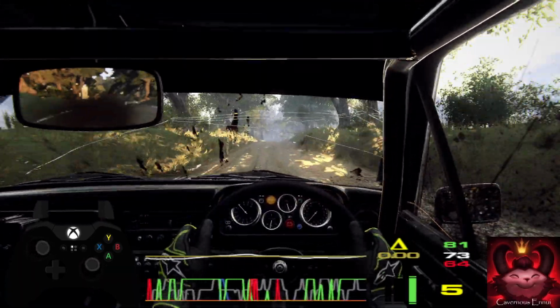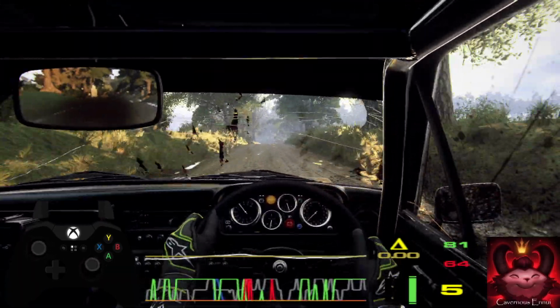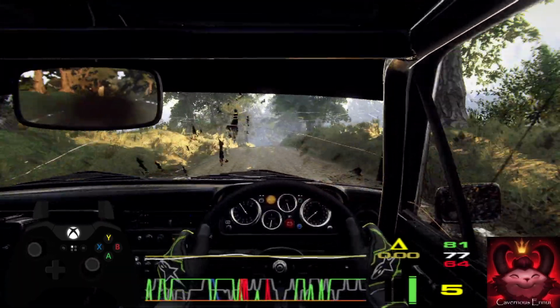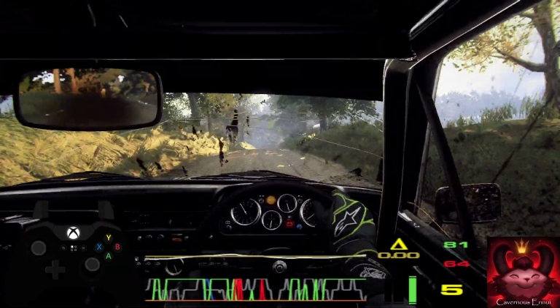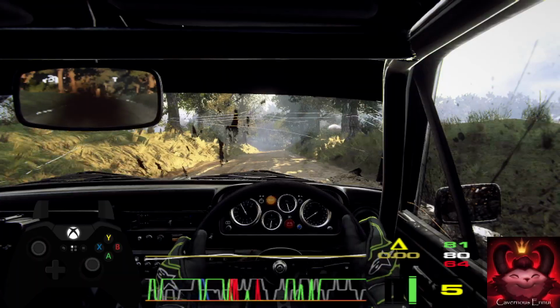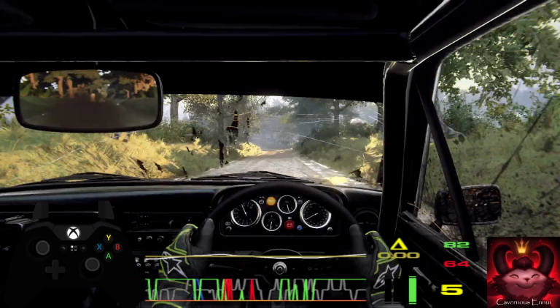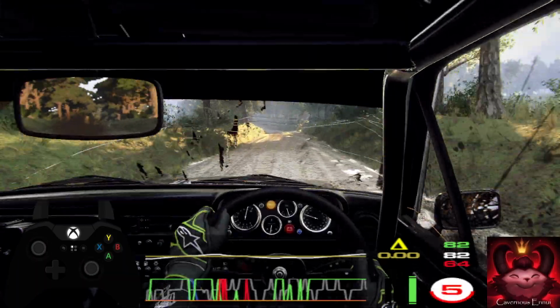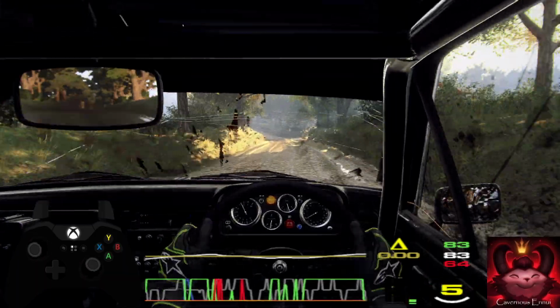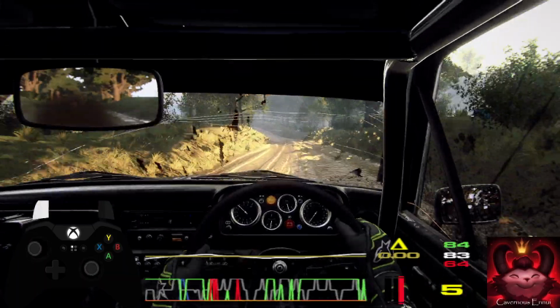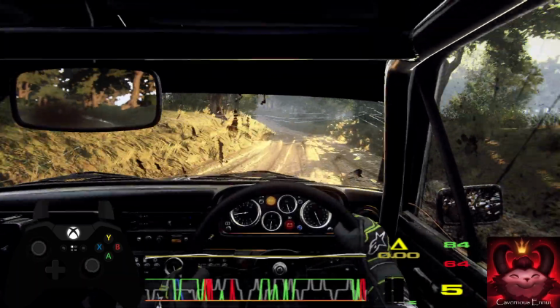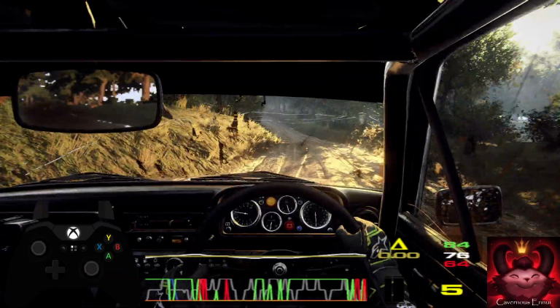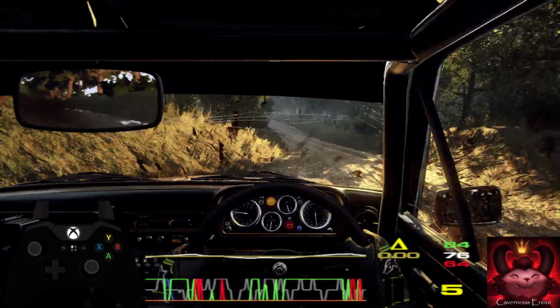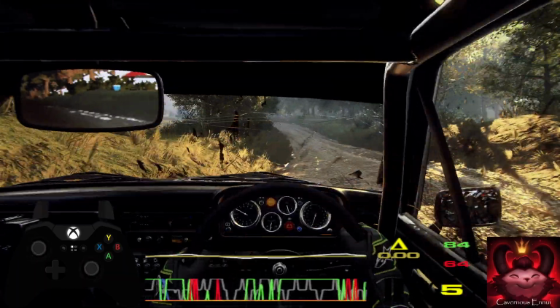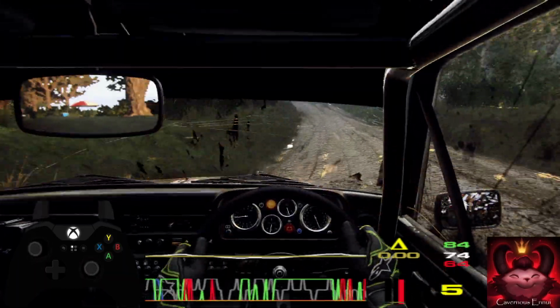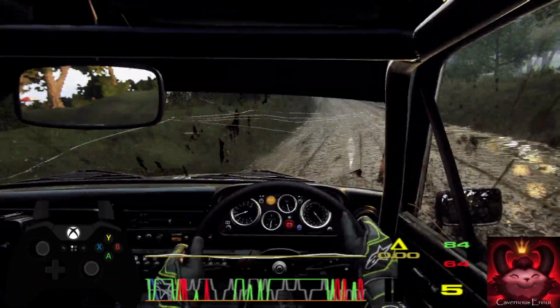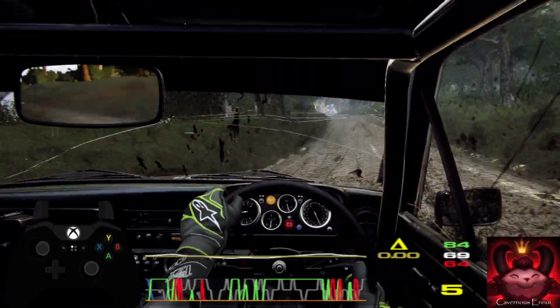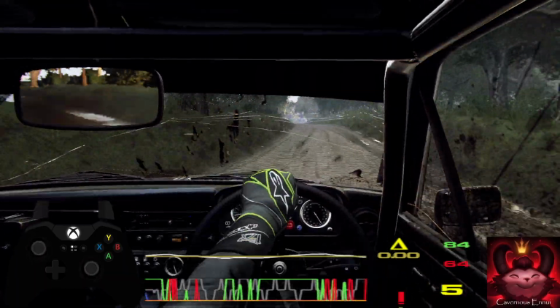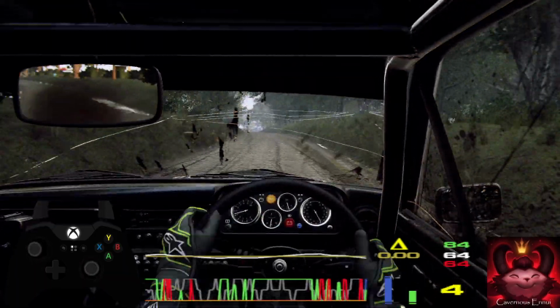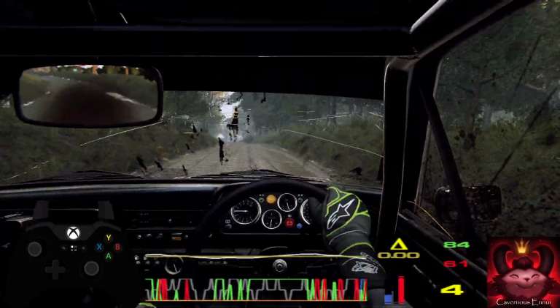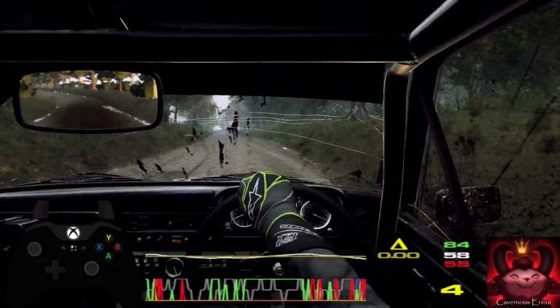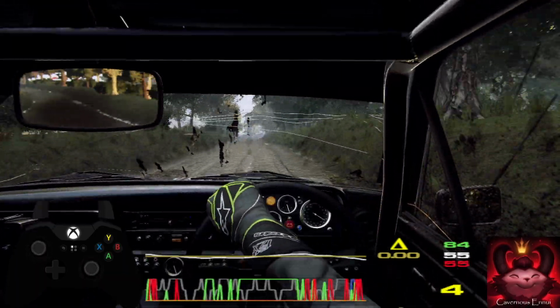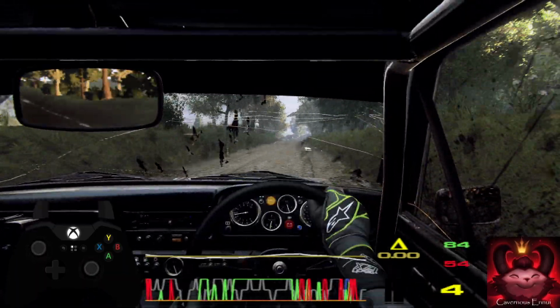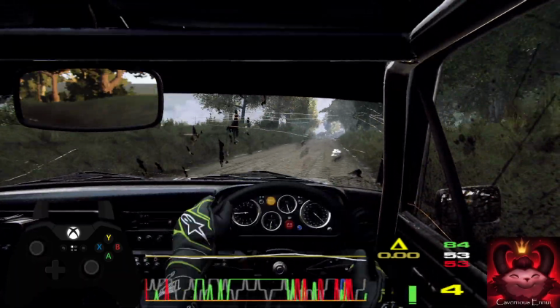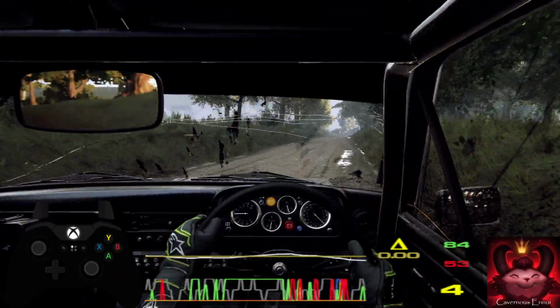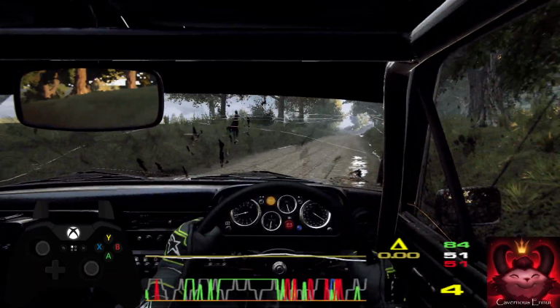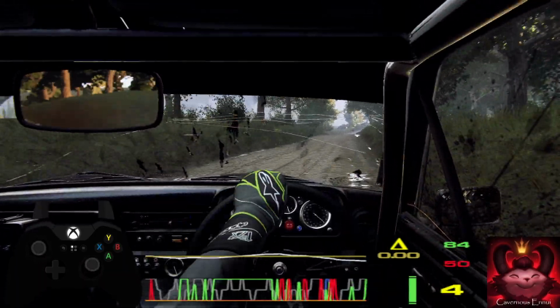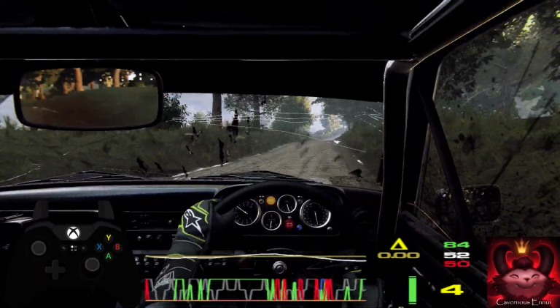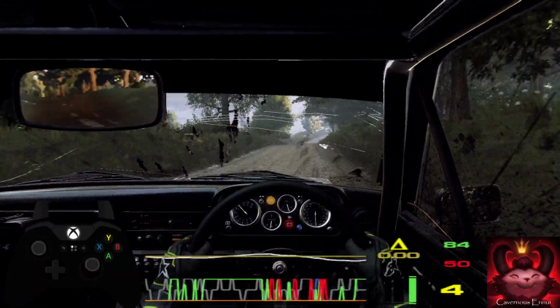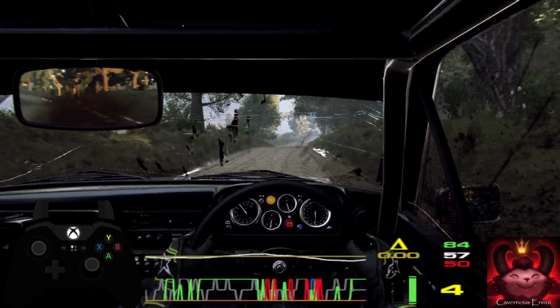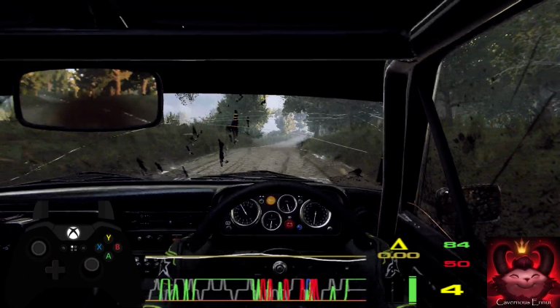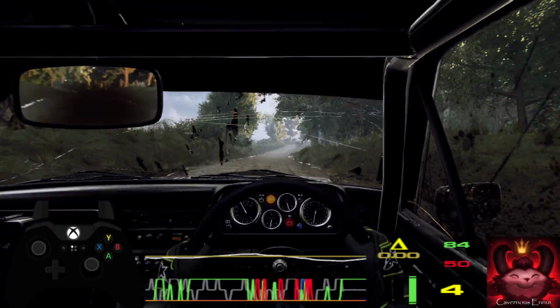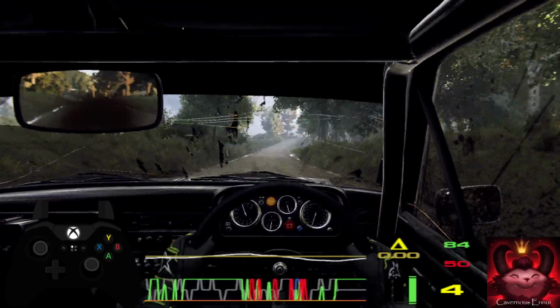Into 6 right long of a crest, into 6 right long of a crest, tightens 5, to crest, and 4 left. Opens.